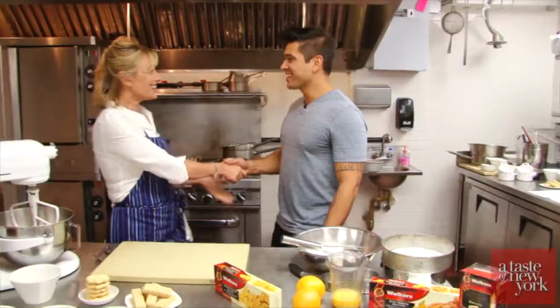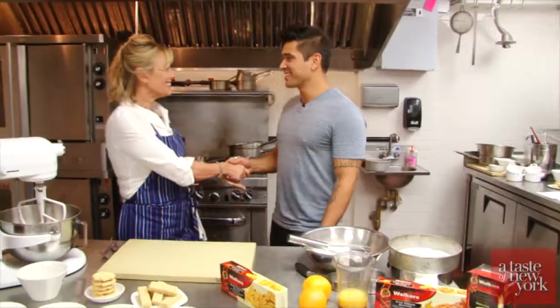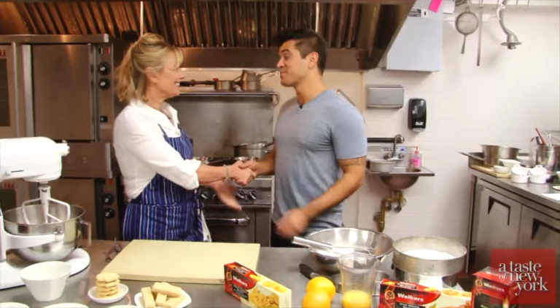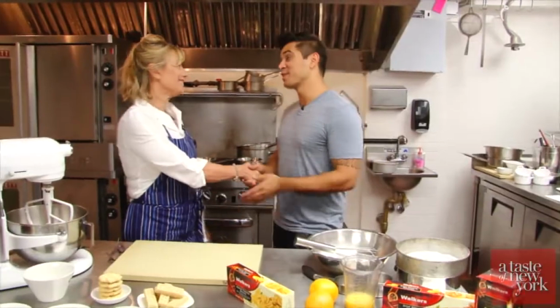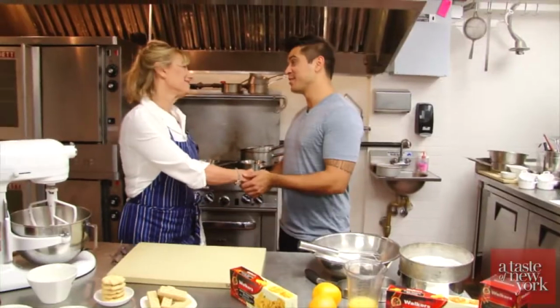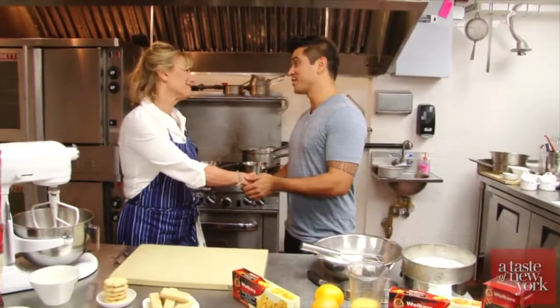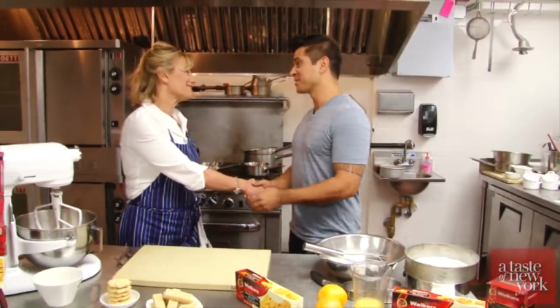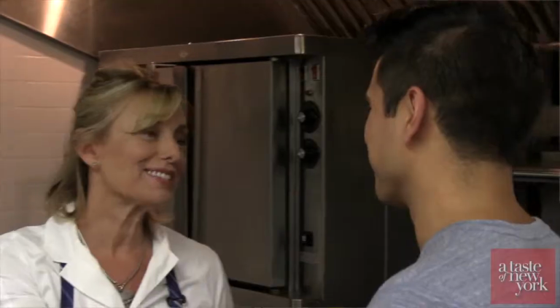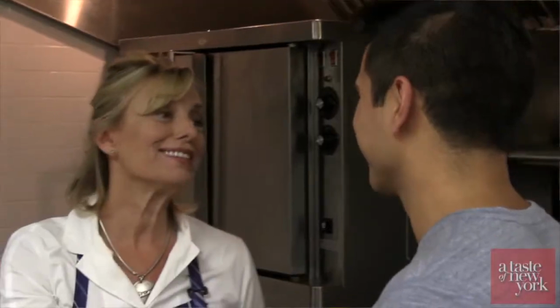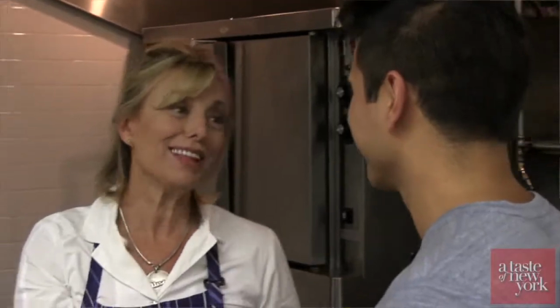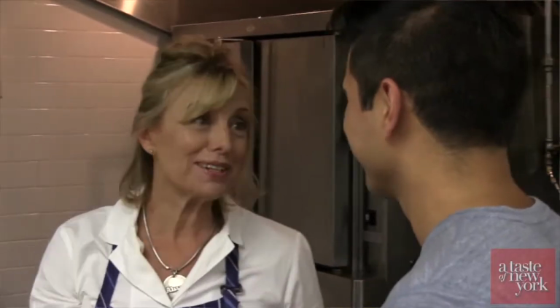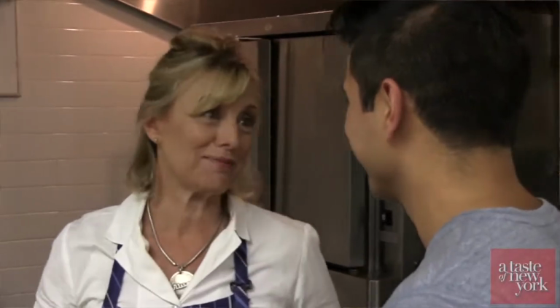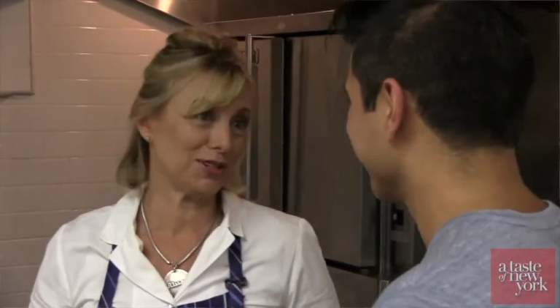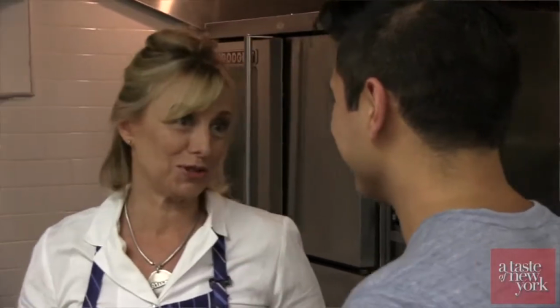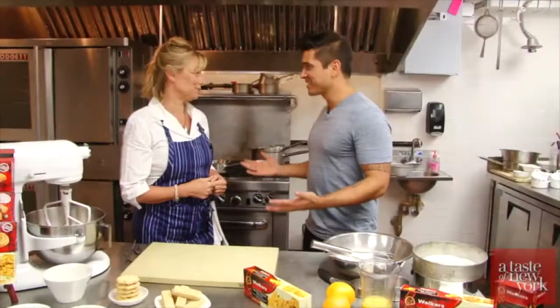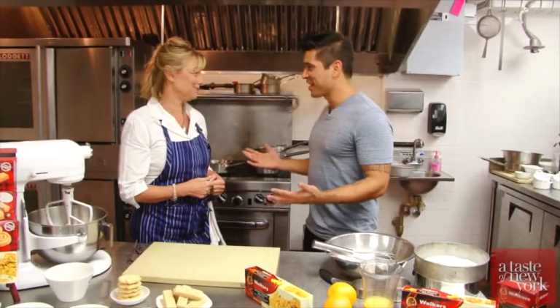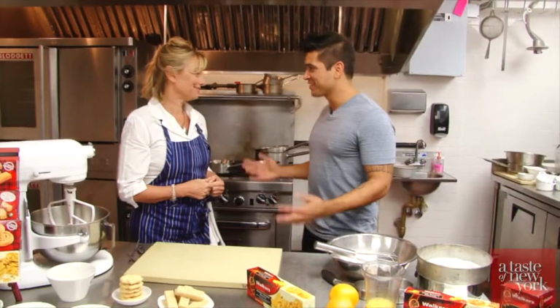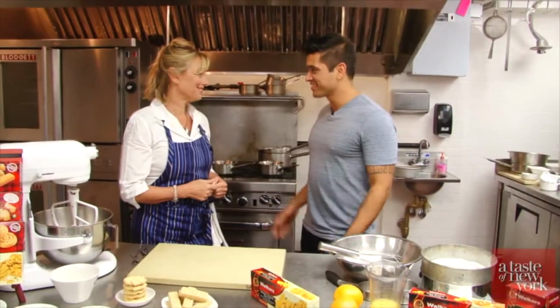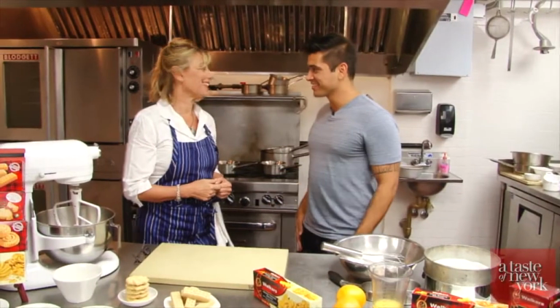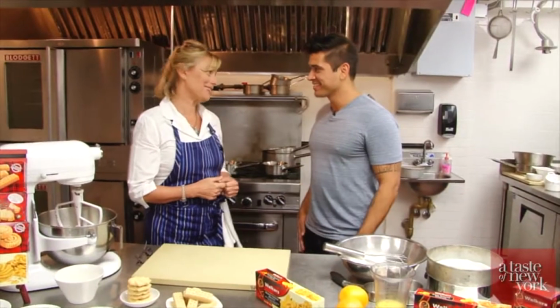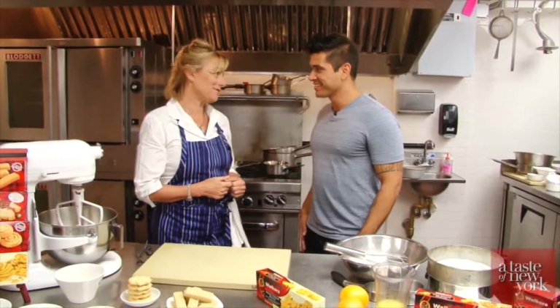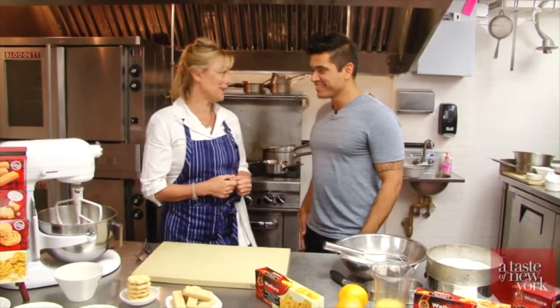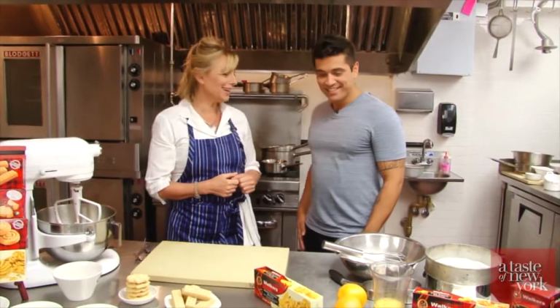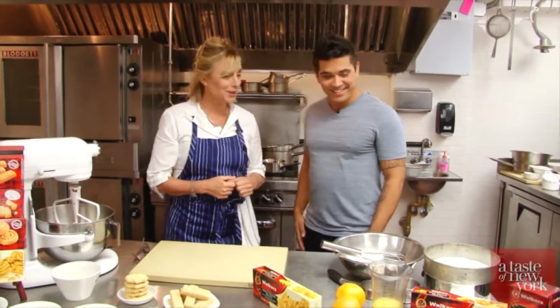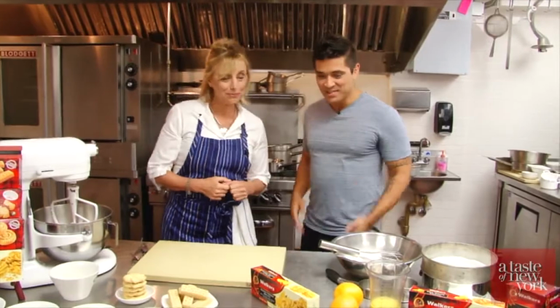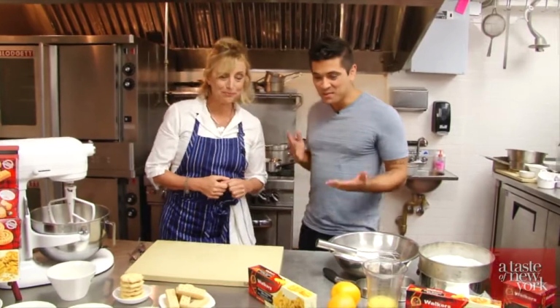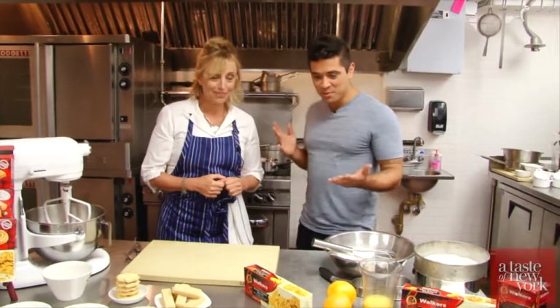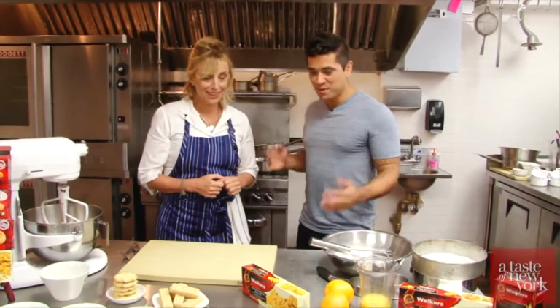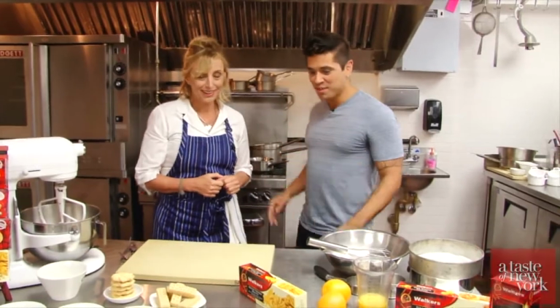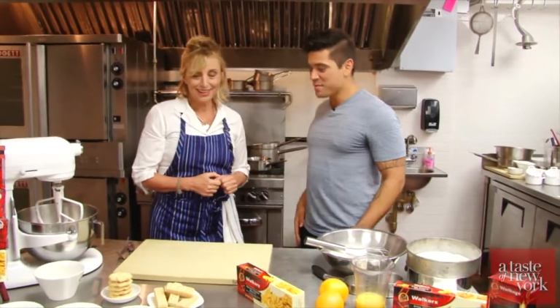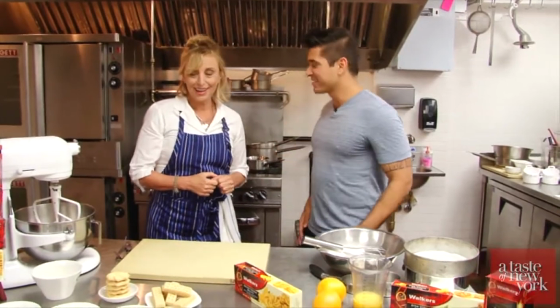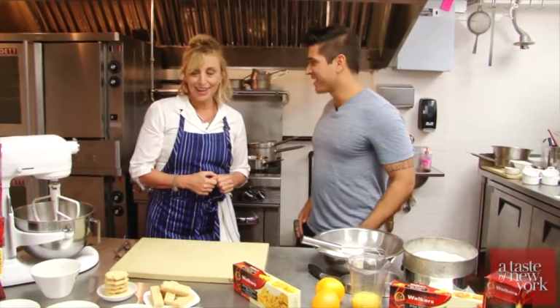Allison, it's a pleasure to meet you. So lovely to meet you too. Thanks for having us. Thank you for being here. So show me what you're gonna be making today.